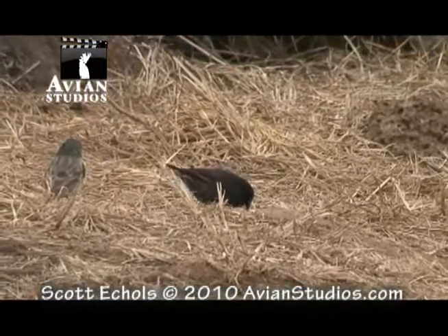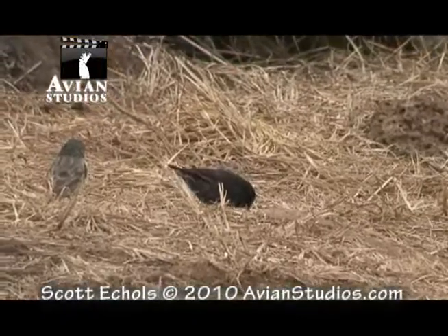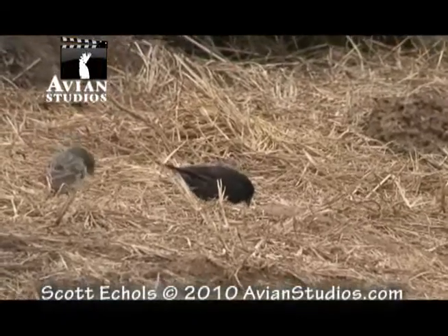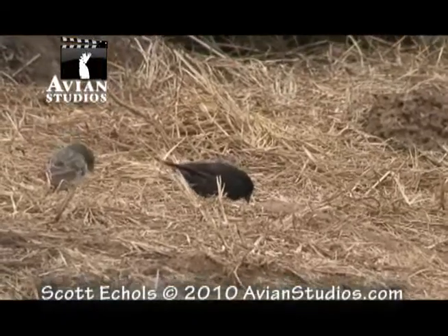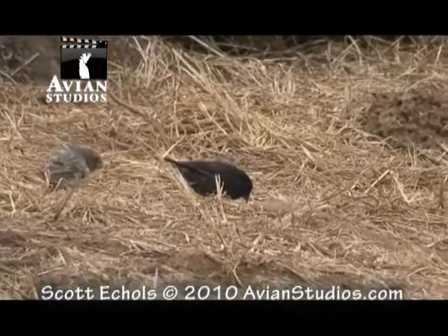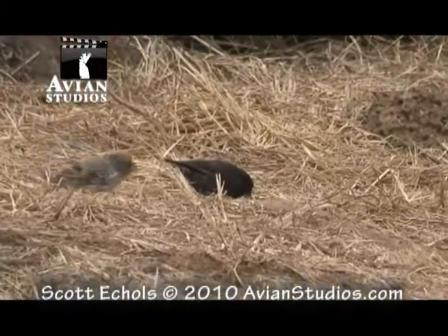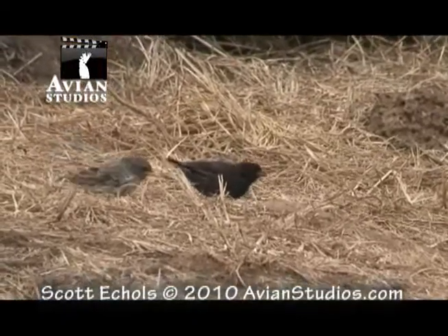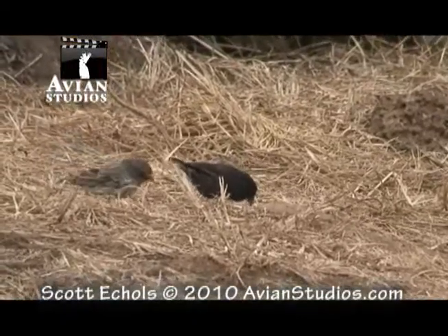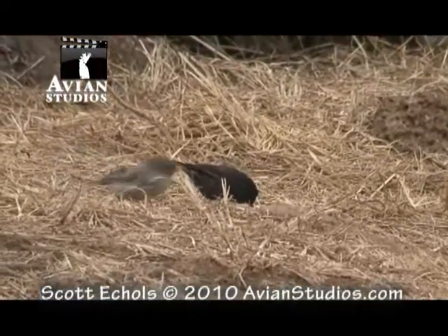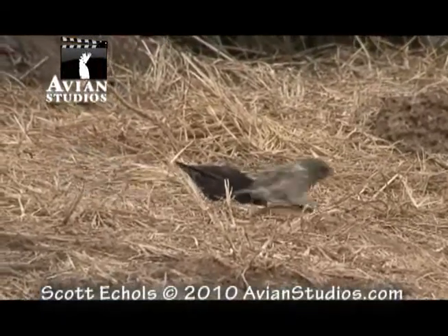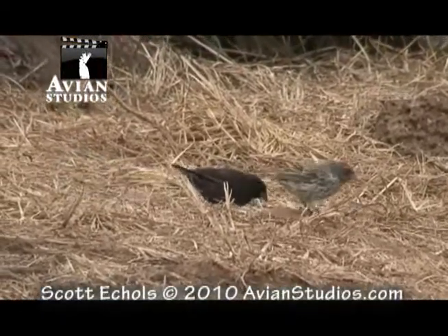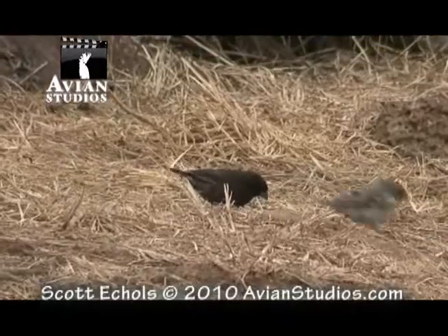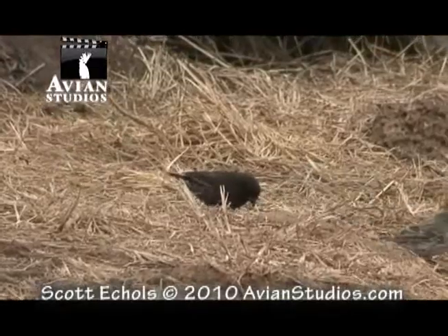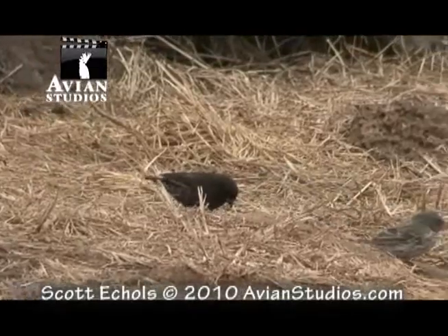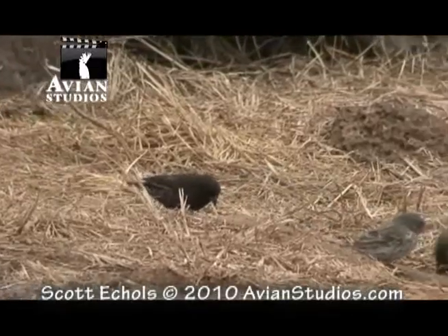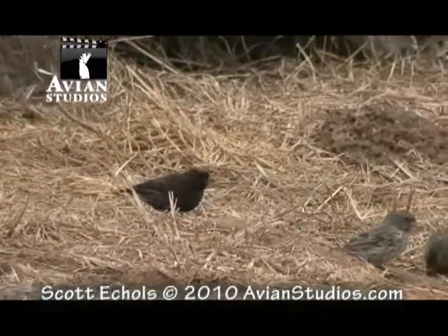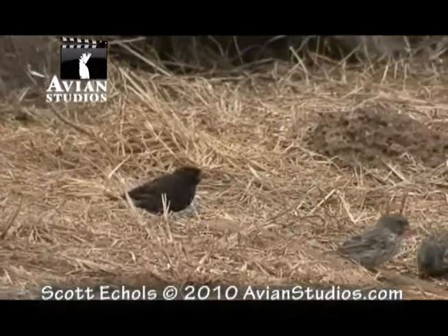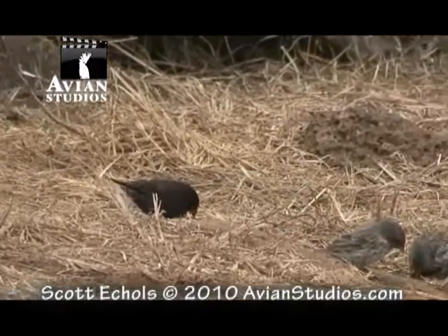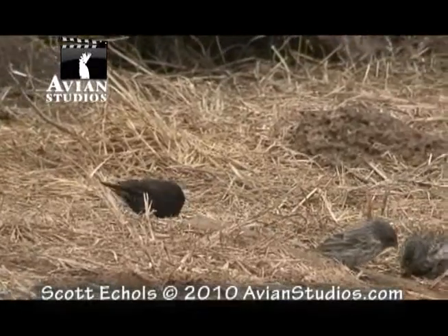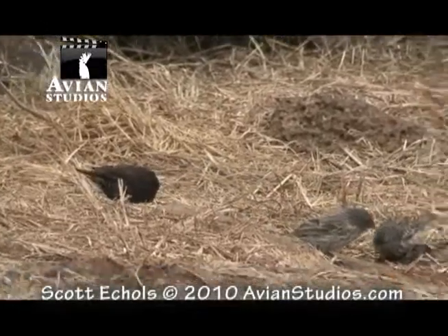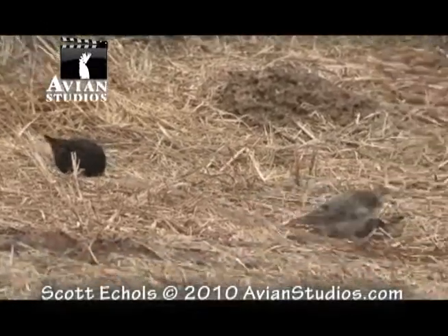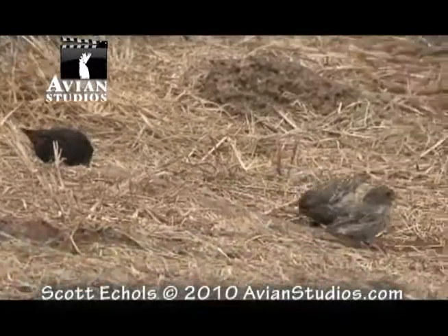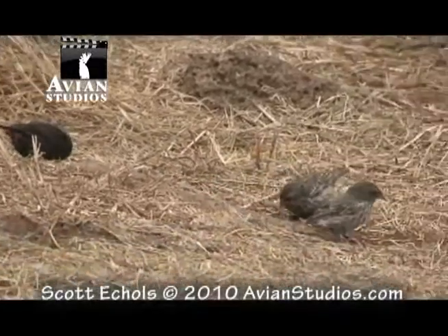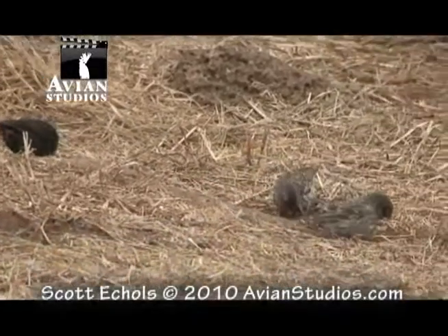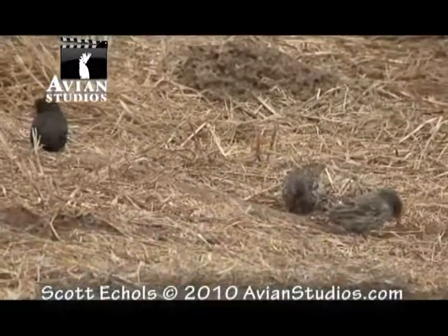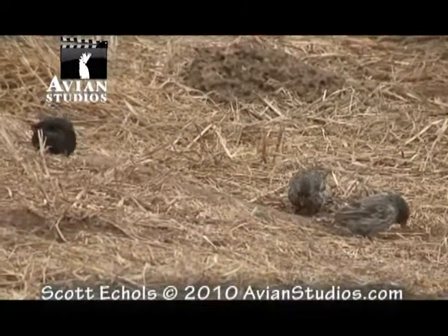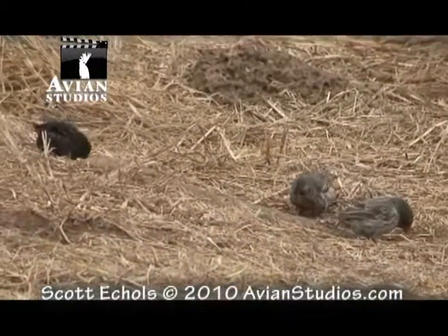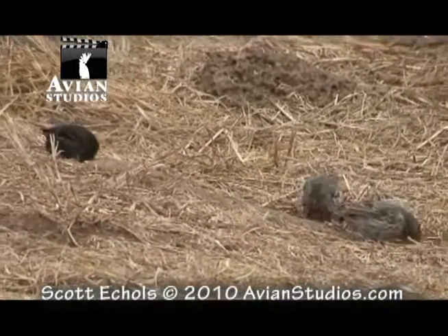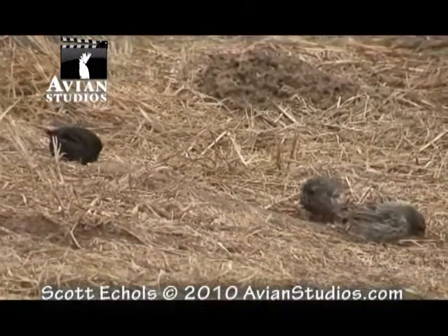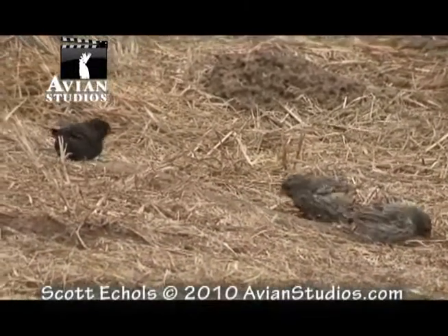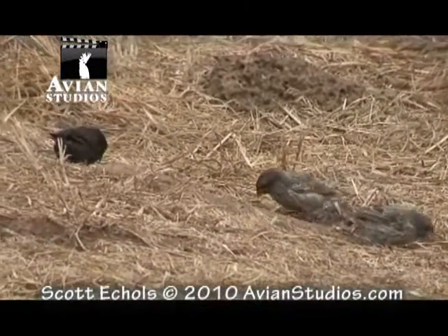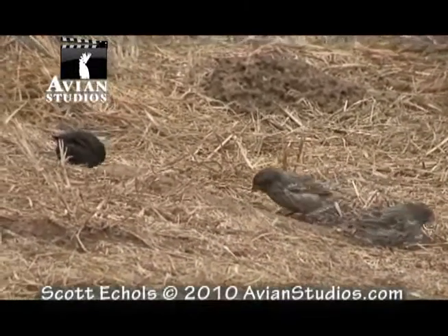Darwin's finches come in many varieties. These small ground finches are dimorphic, with the males being the darker color.